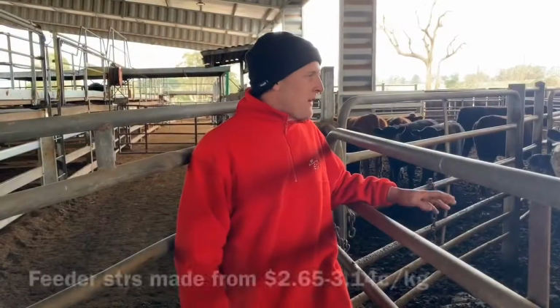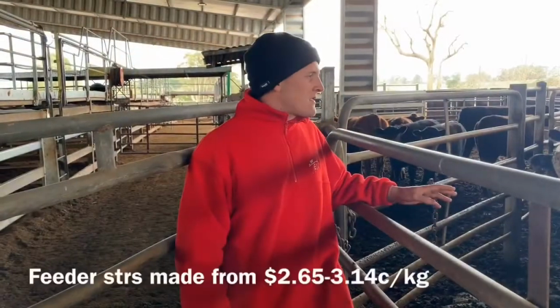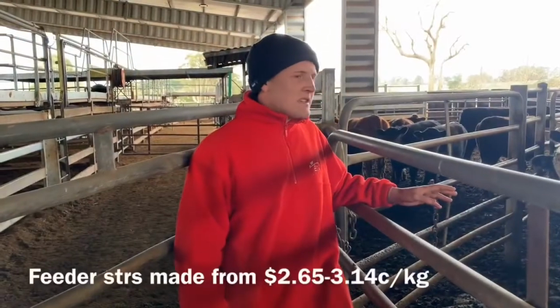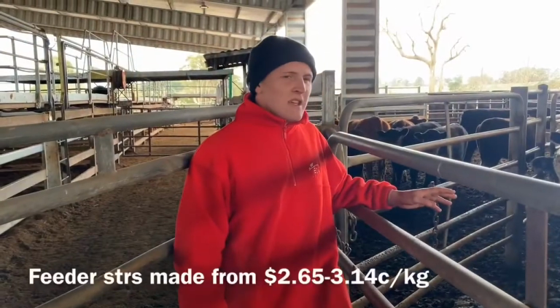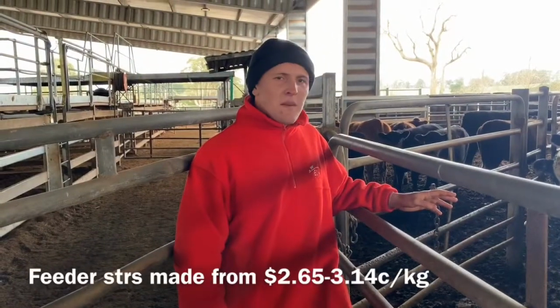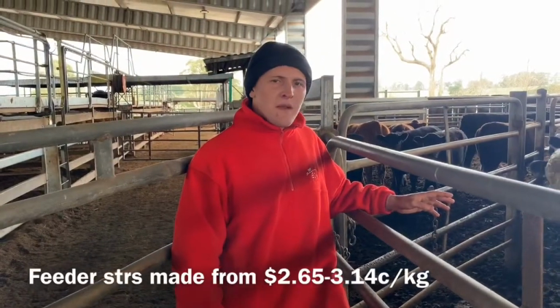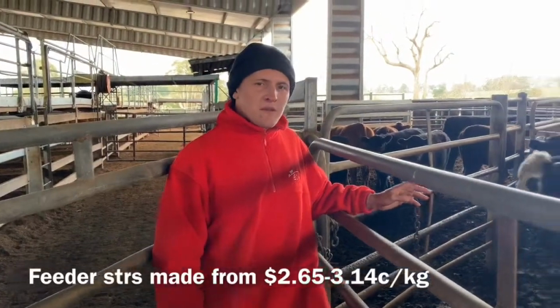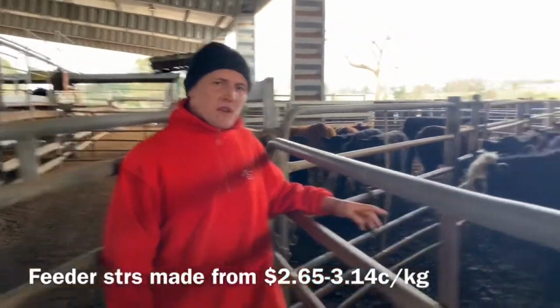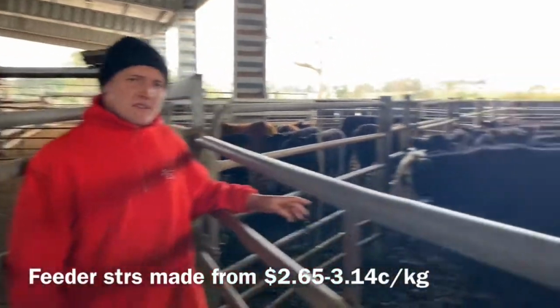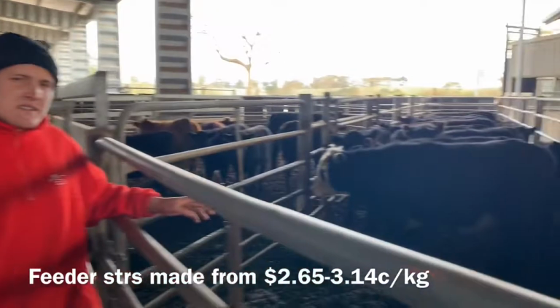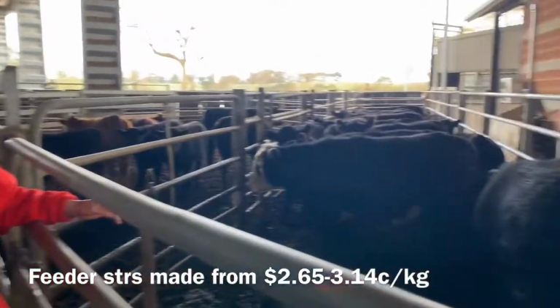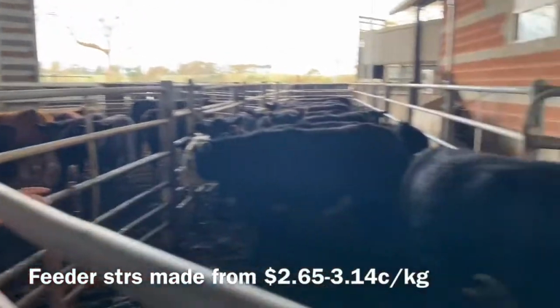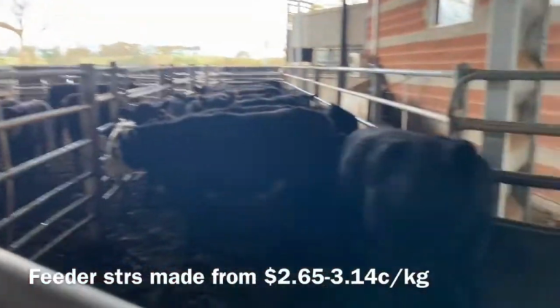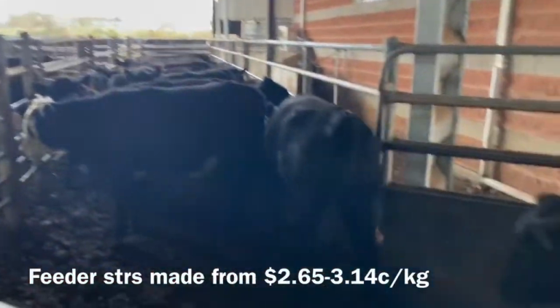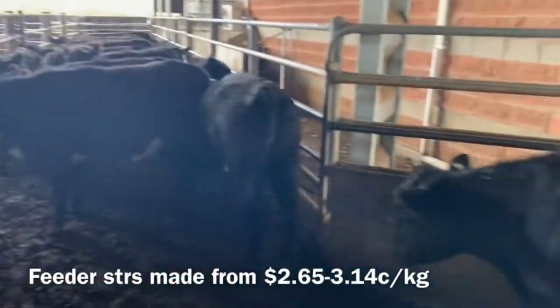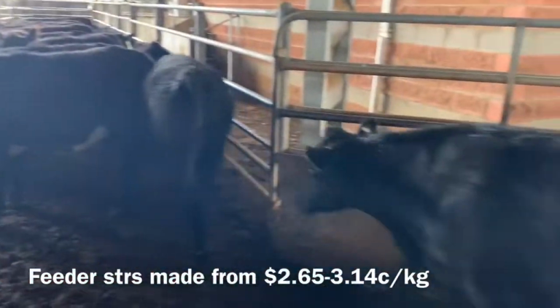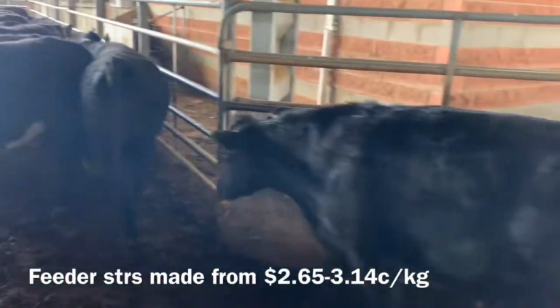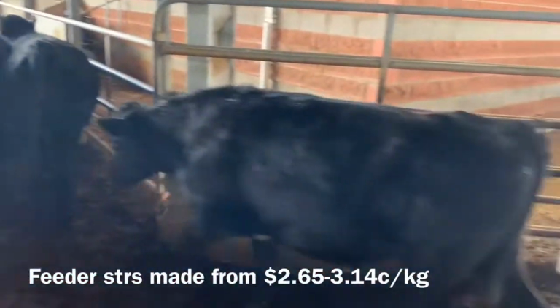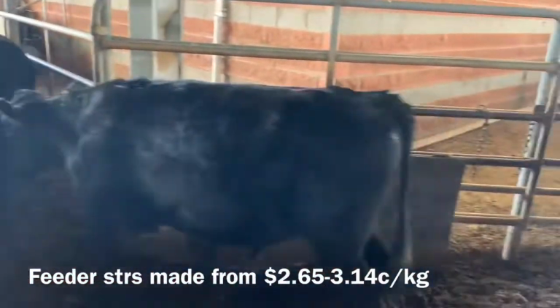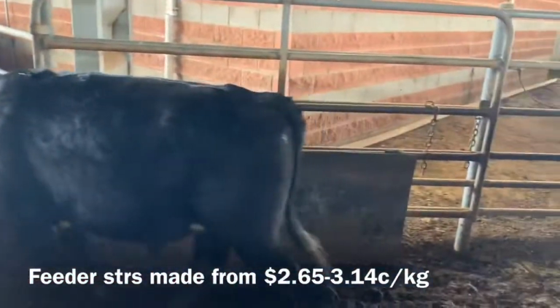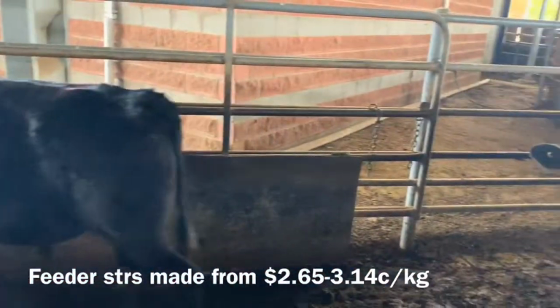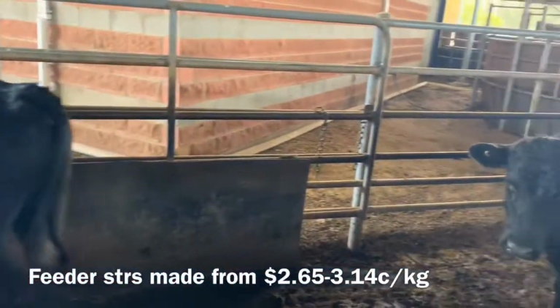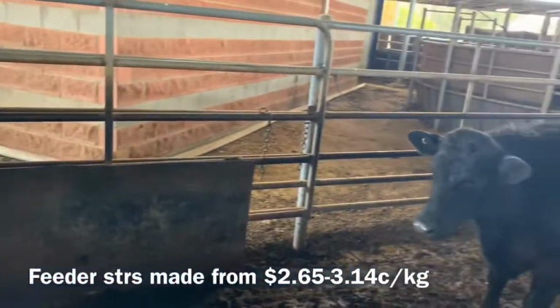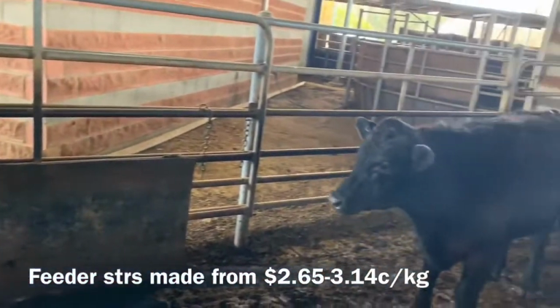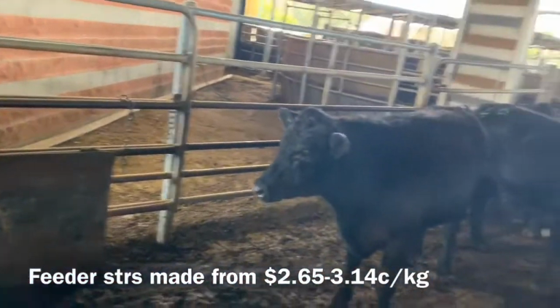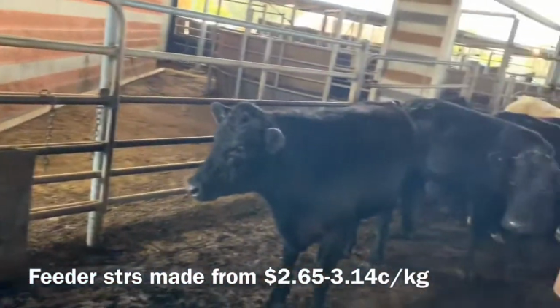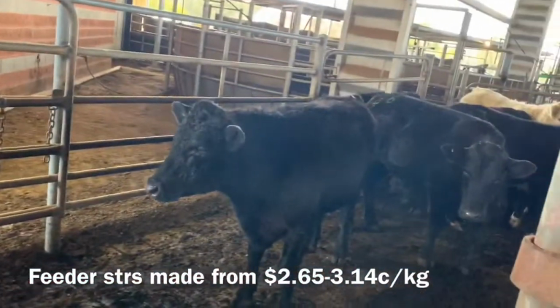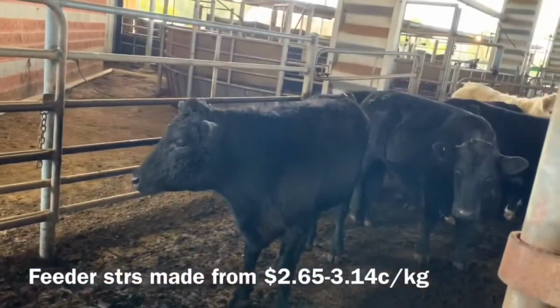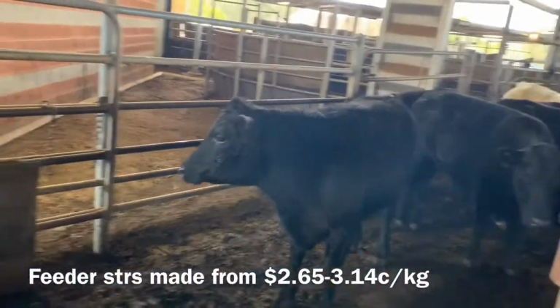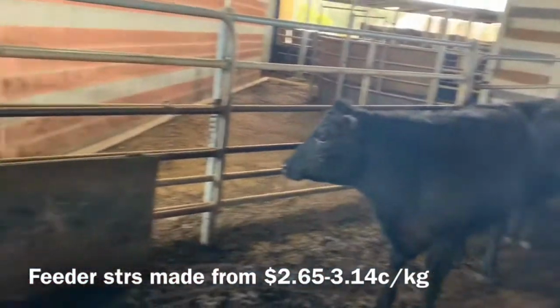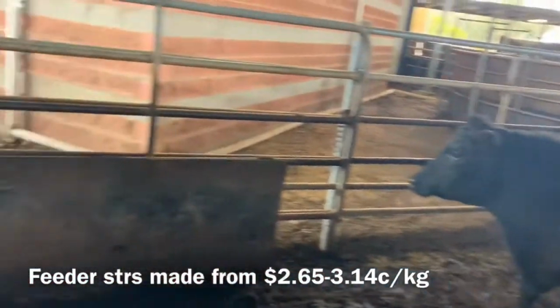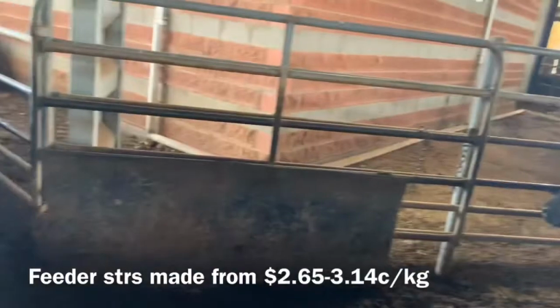Friesian steers here today made from $2.60 to $3.14. The quality wasn't as good as last week, but still very consistent.